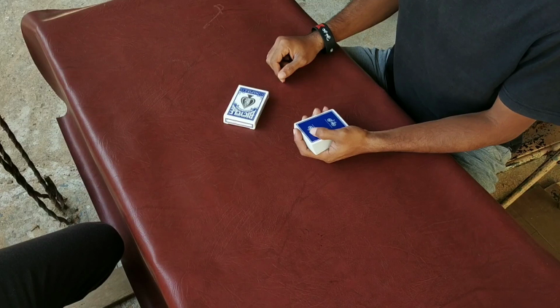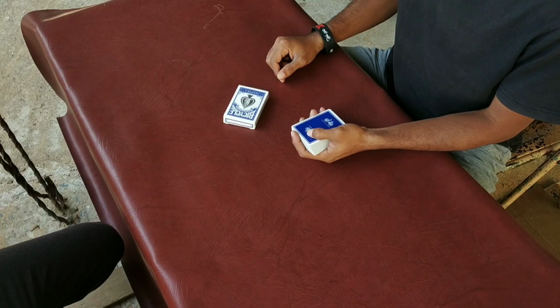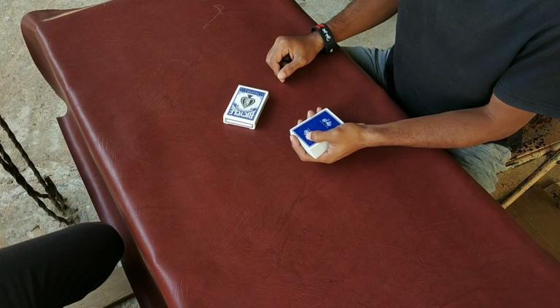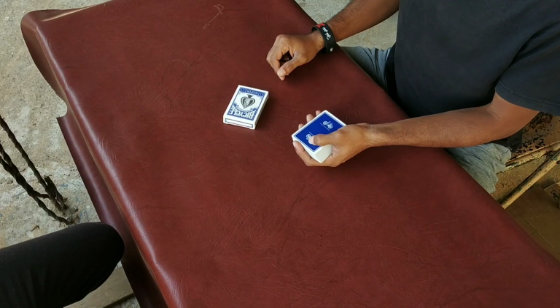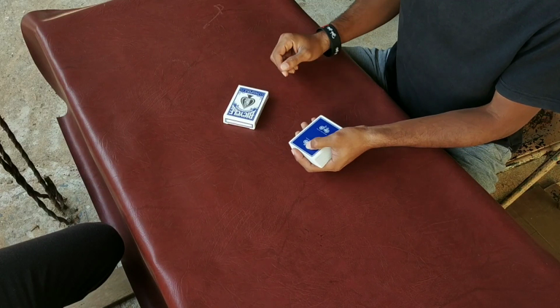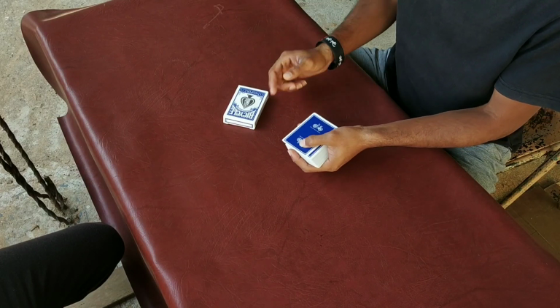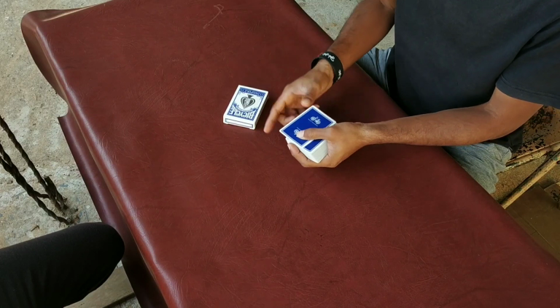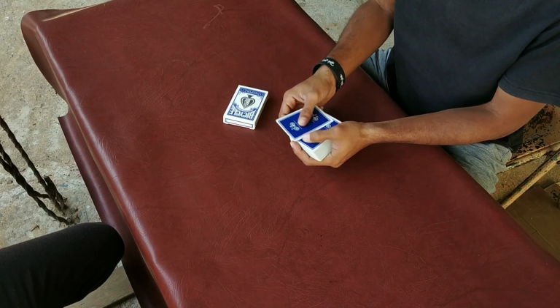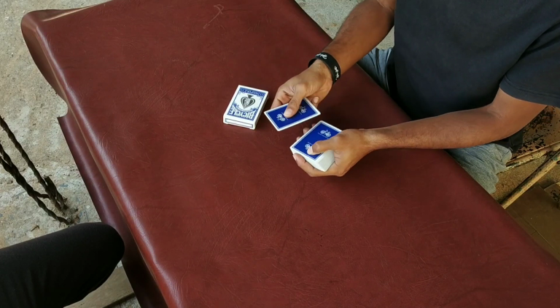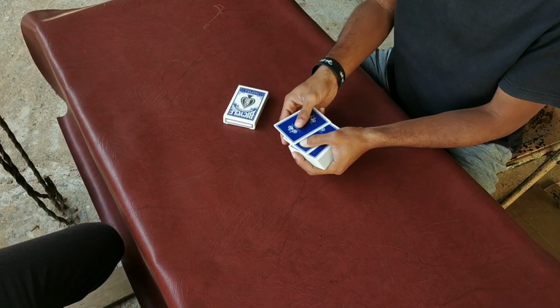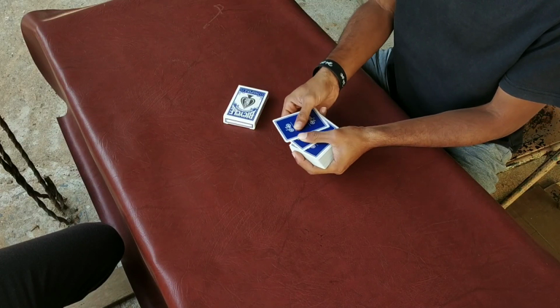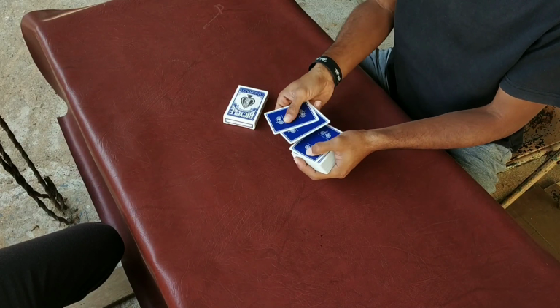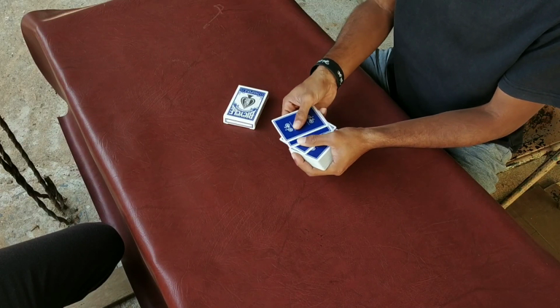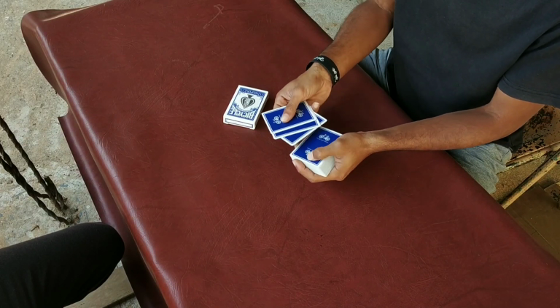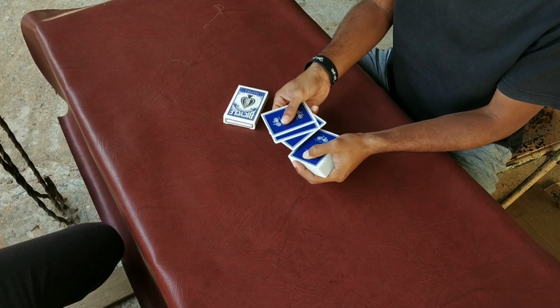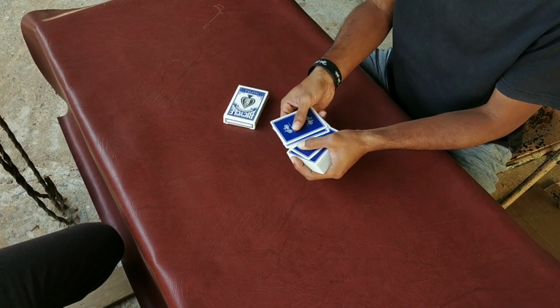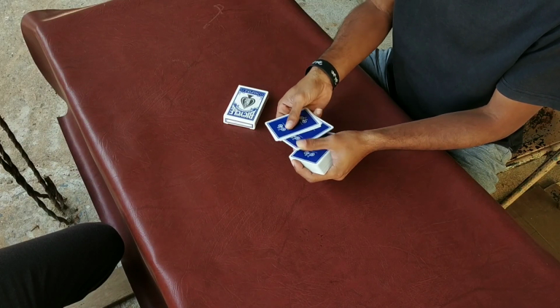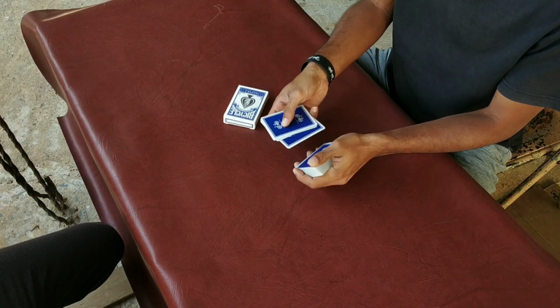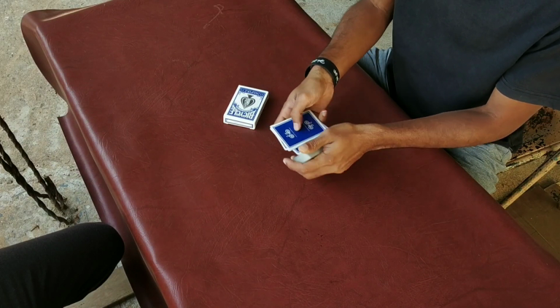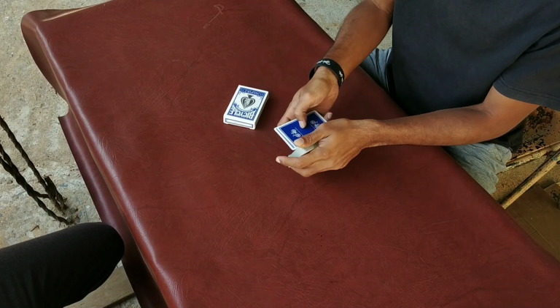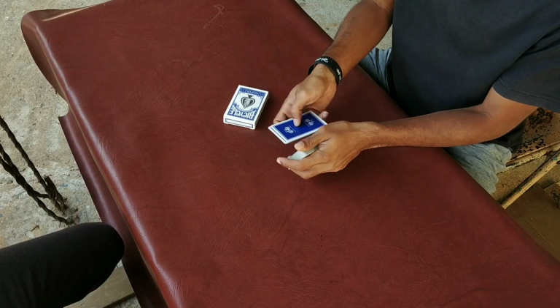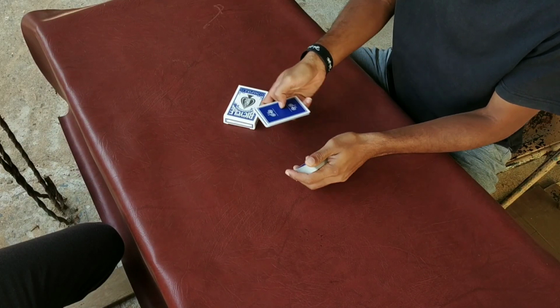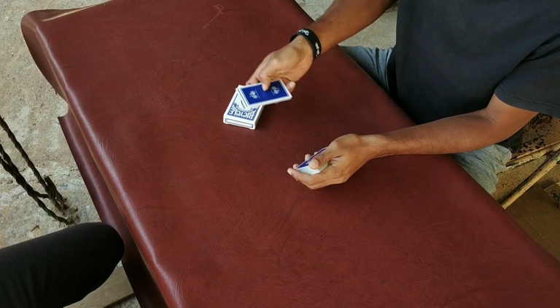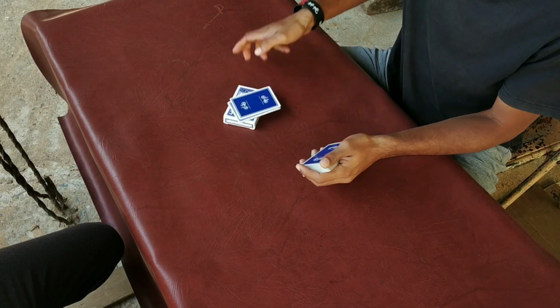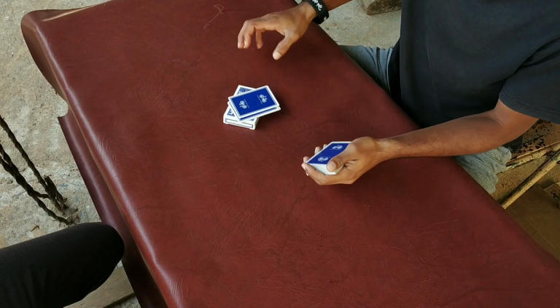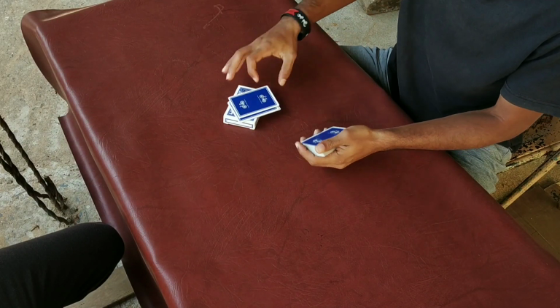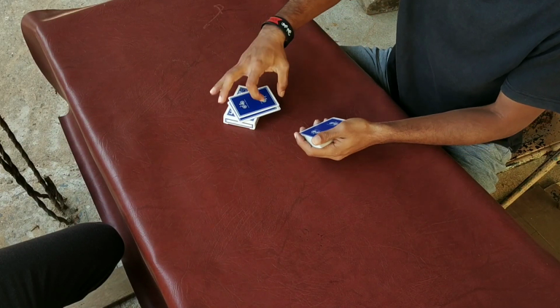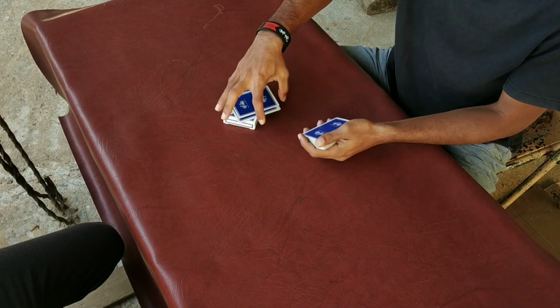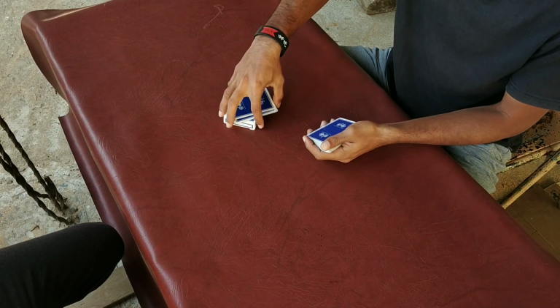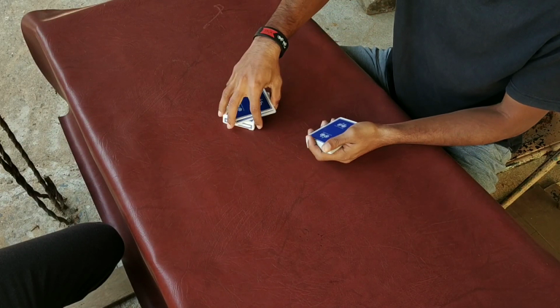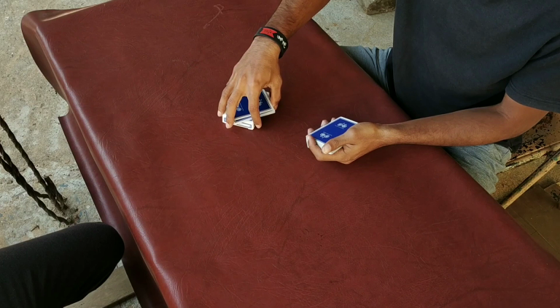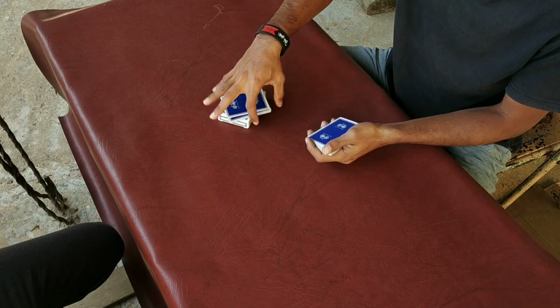So, we have 1, 2, 3 and 4 cards. So, we will see it here.